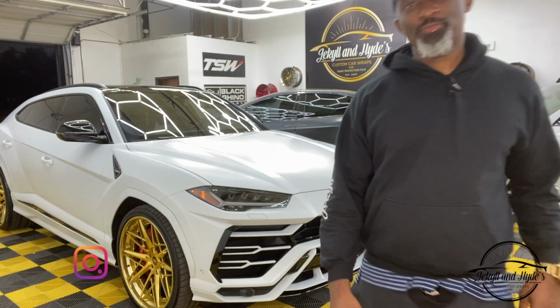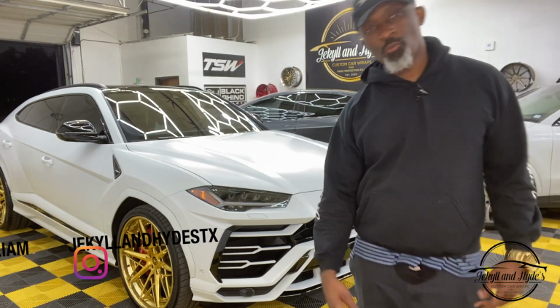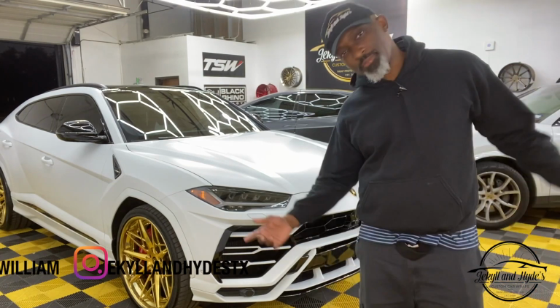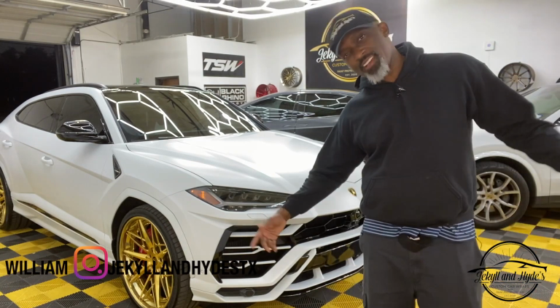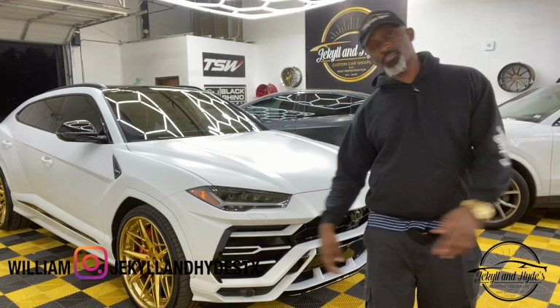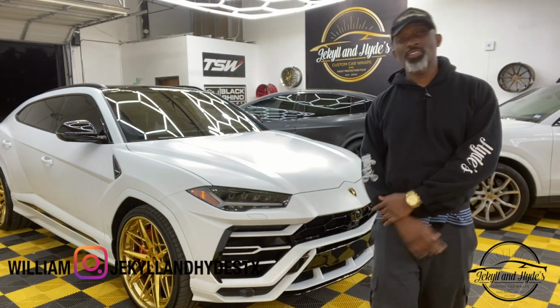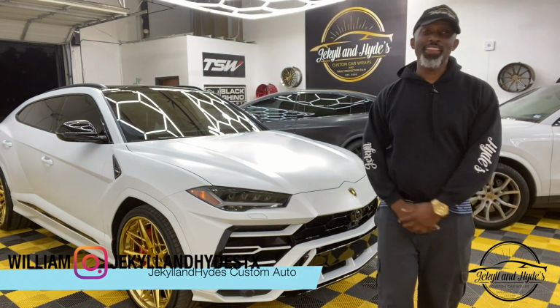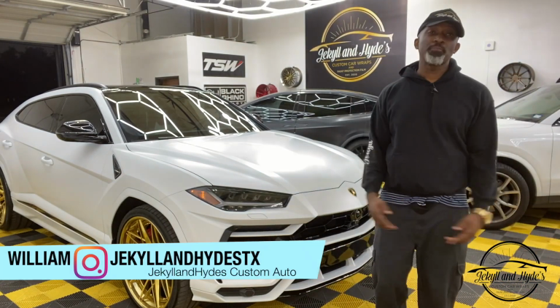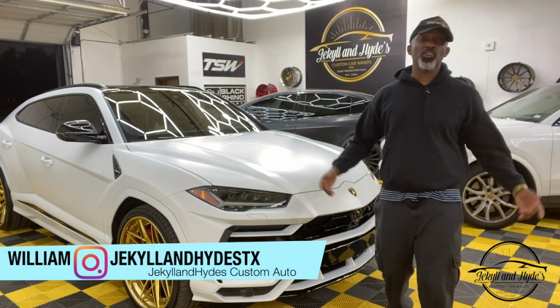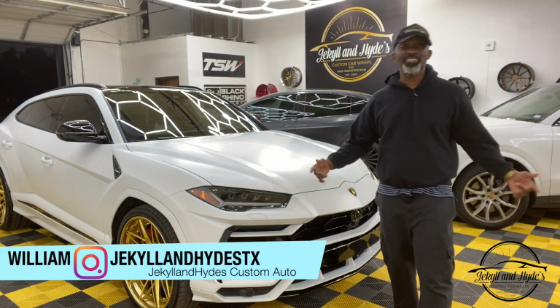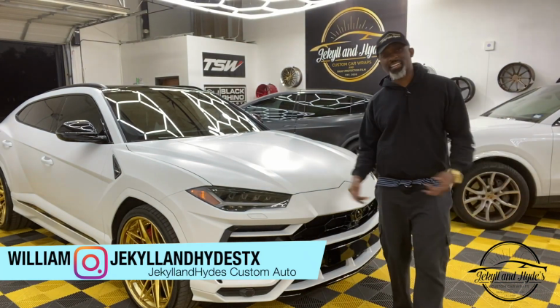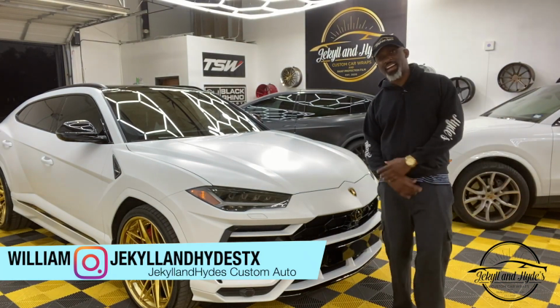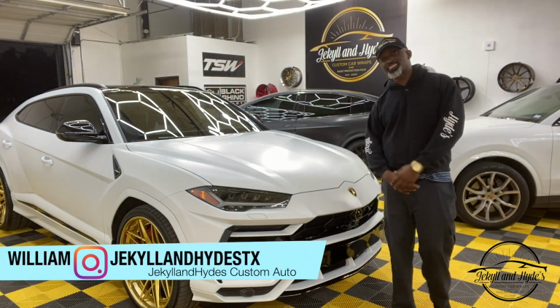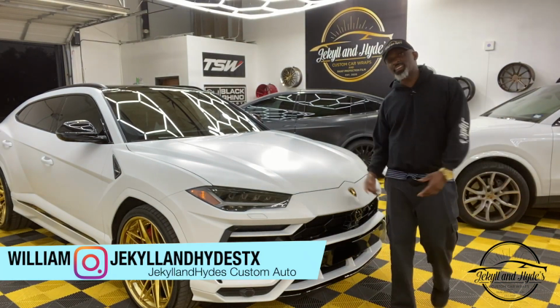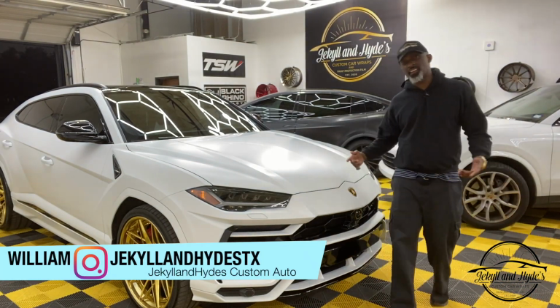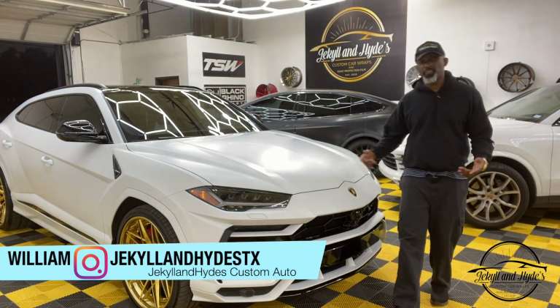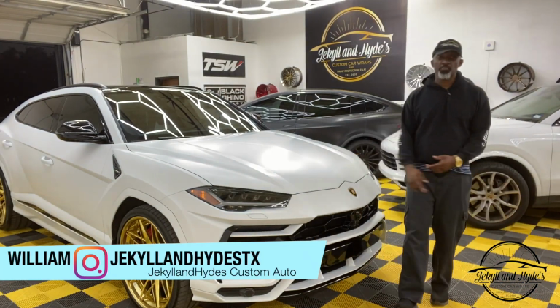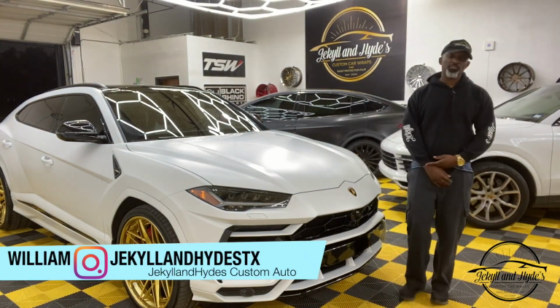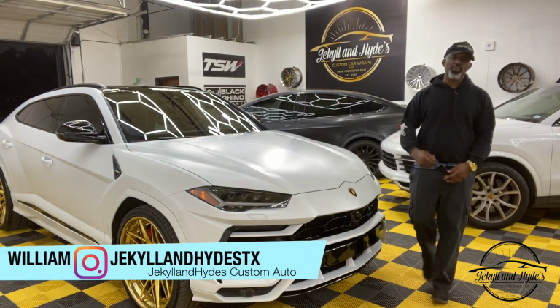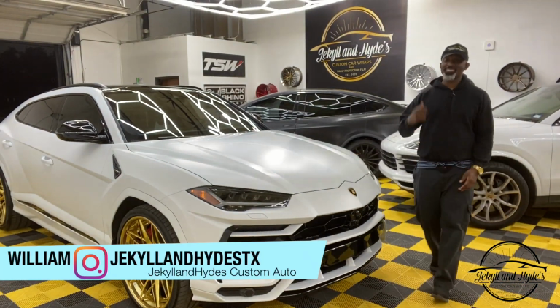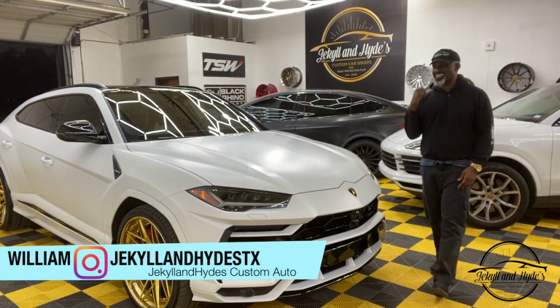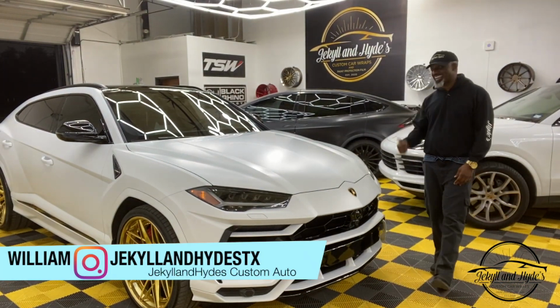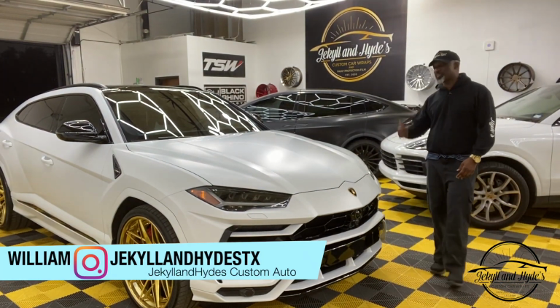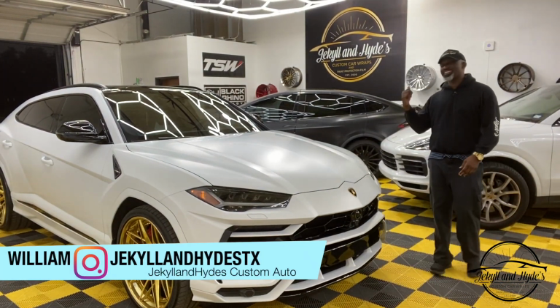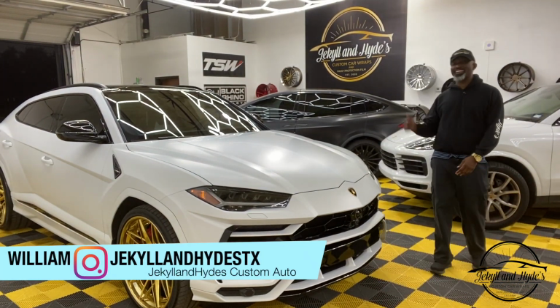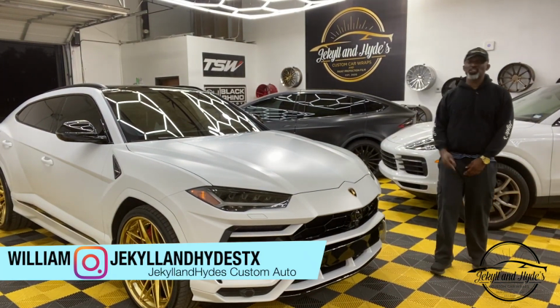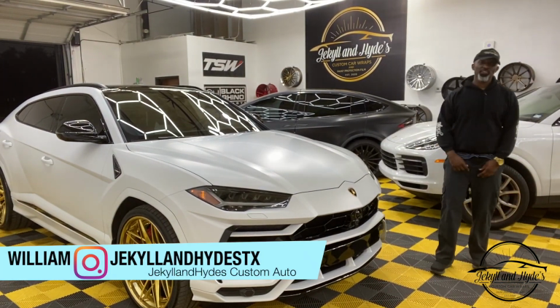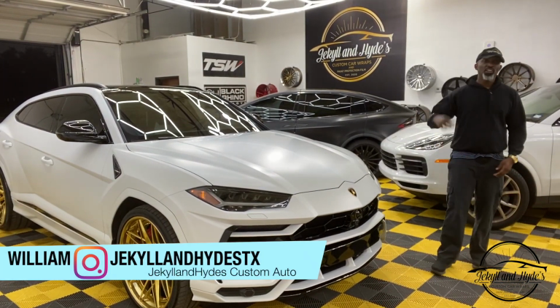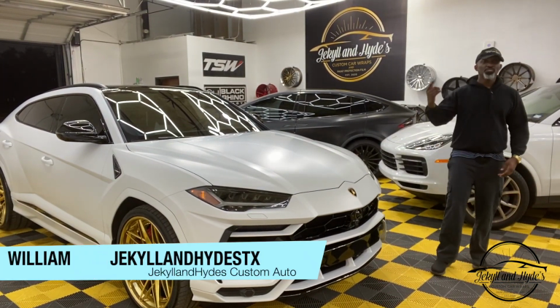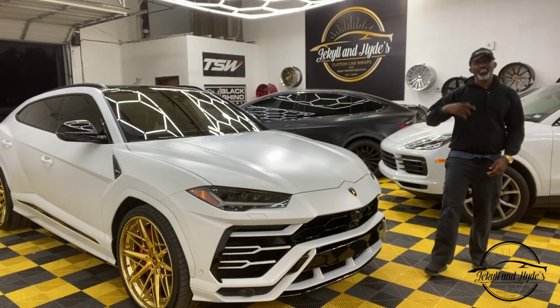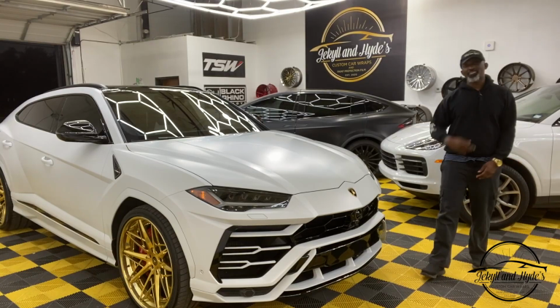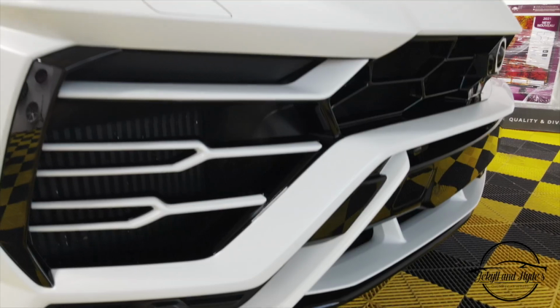What's up guys? Welcome to another episode of Jekyll and Hyde. Today we got a very special one — this is the Lamborghini Urus 2019.